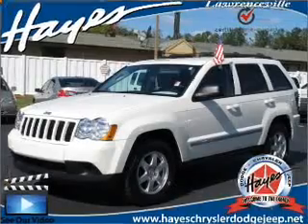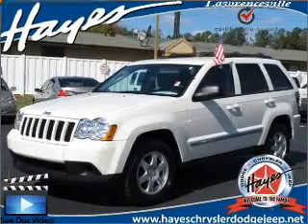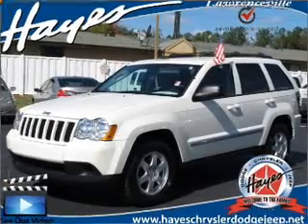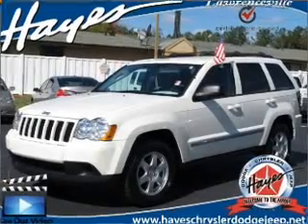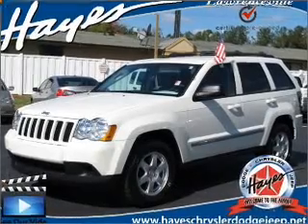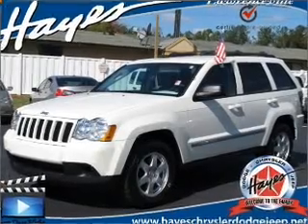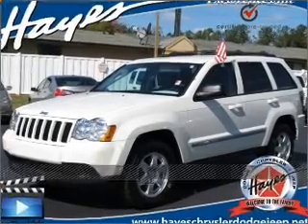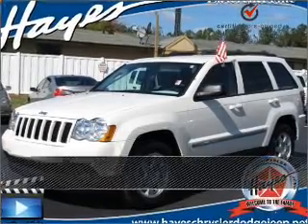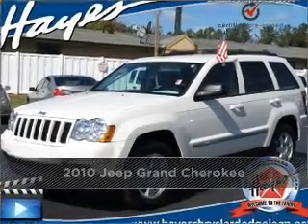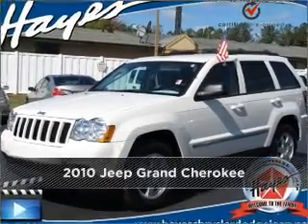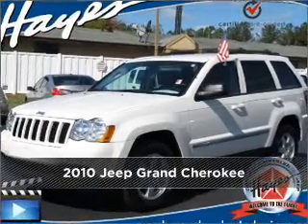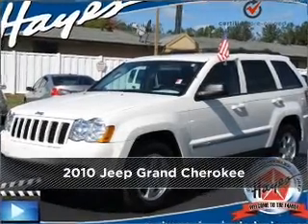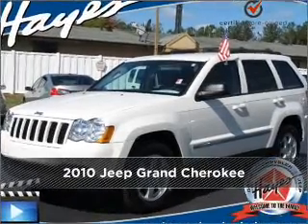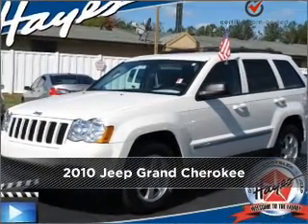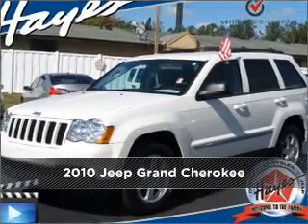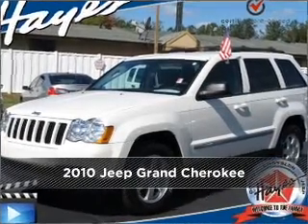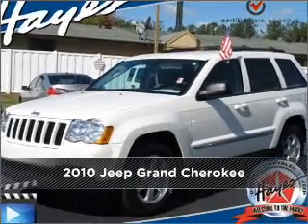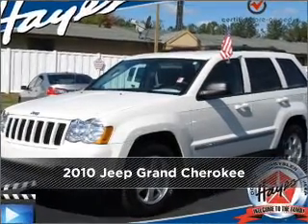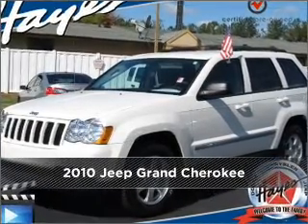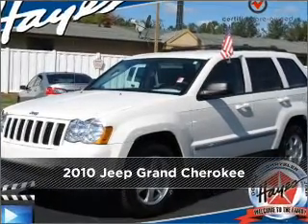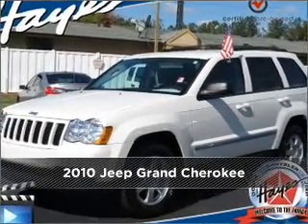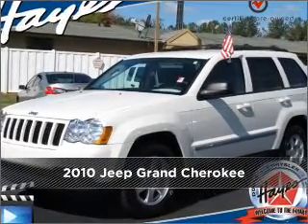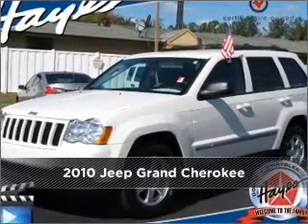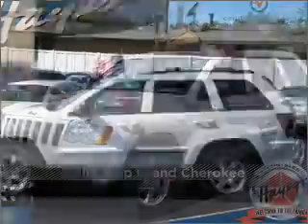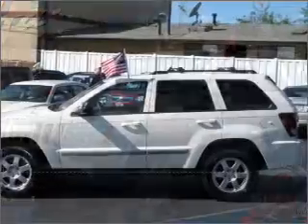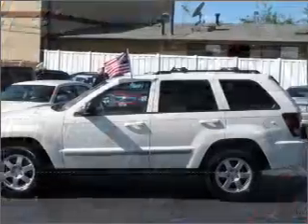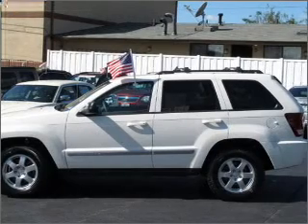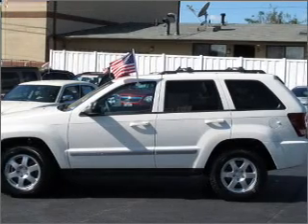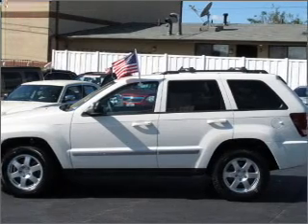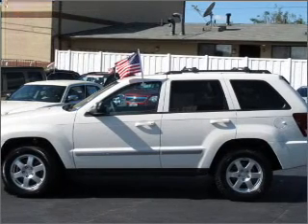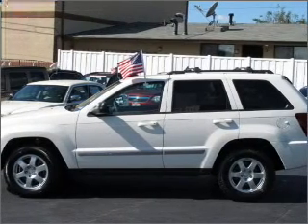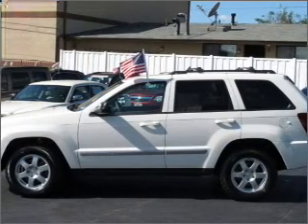Stand out in this 2010 Jeep Grand Cherokee — this vehicle will more than meet your needs.